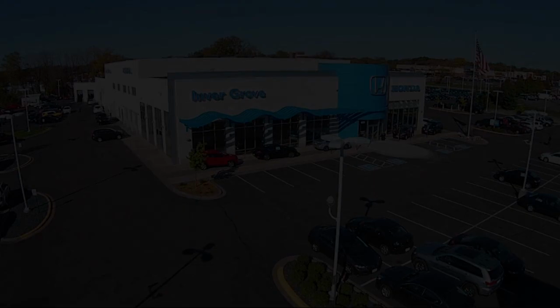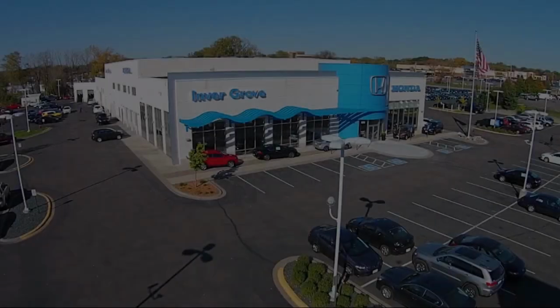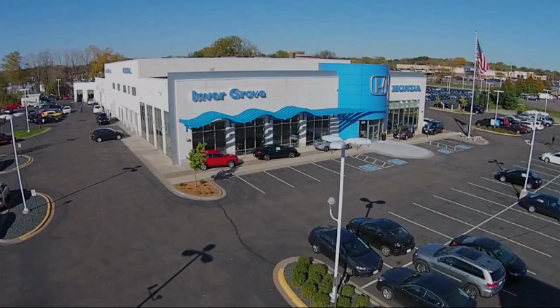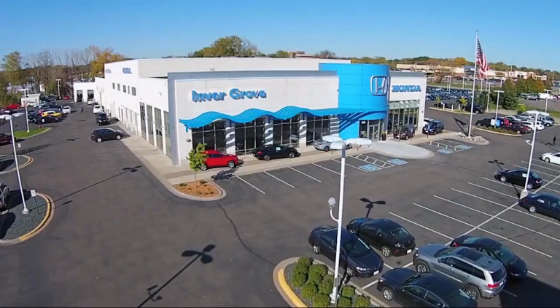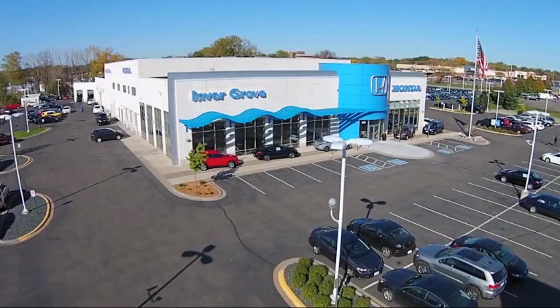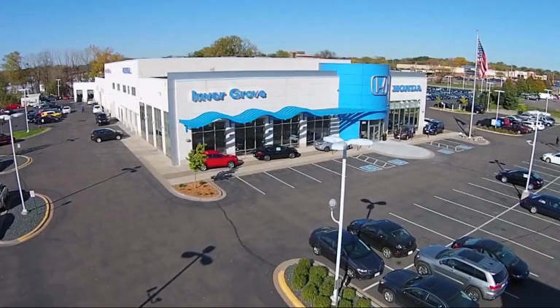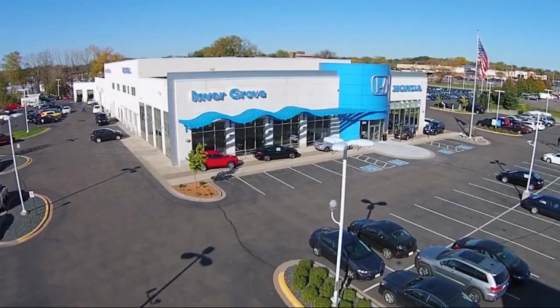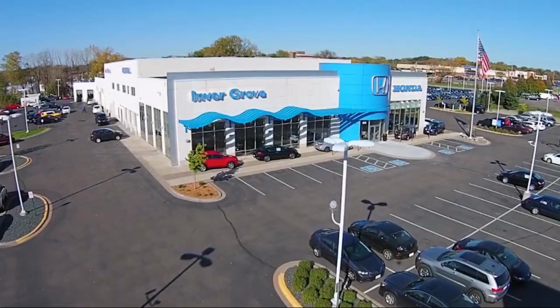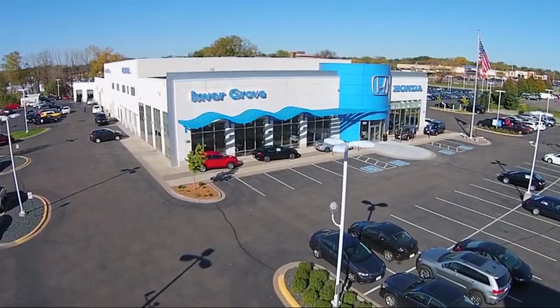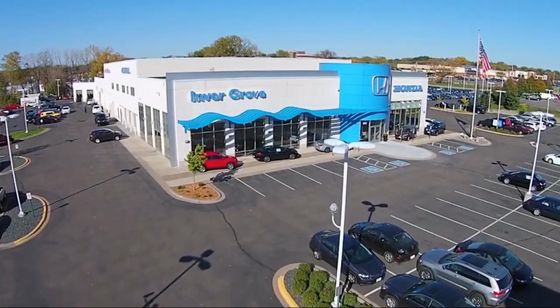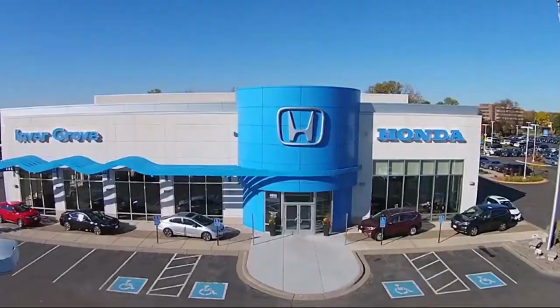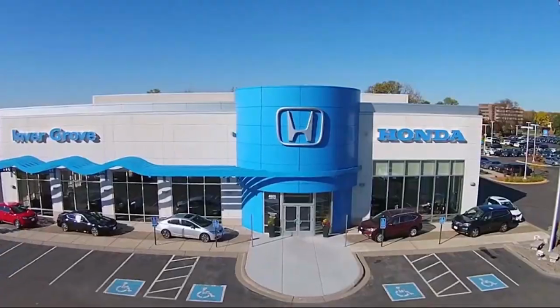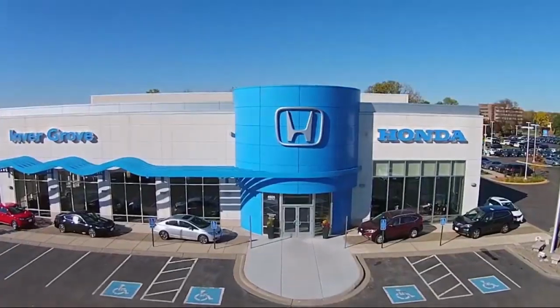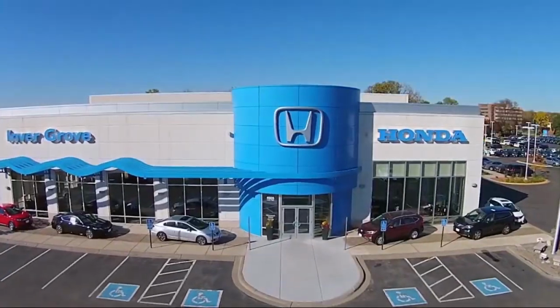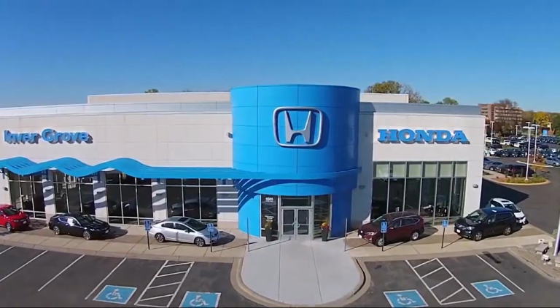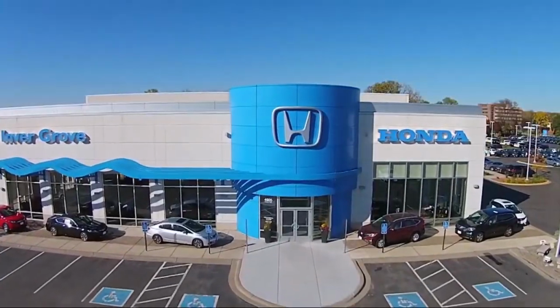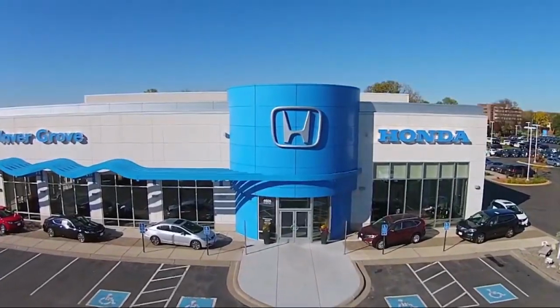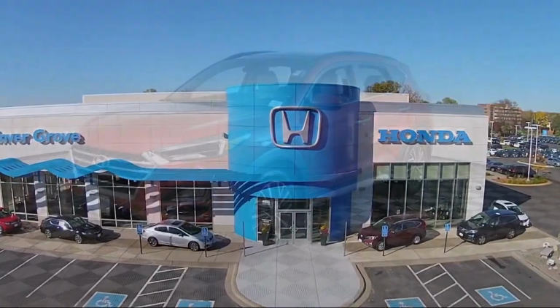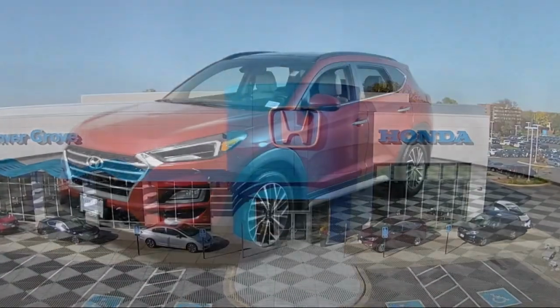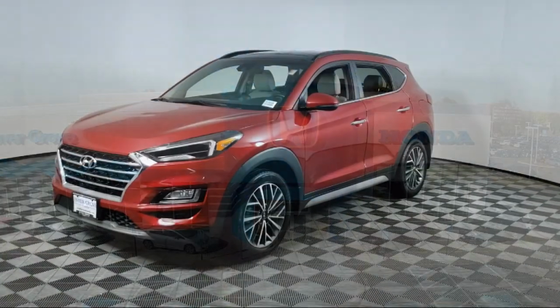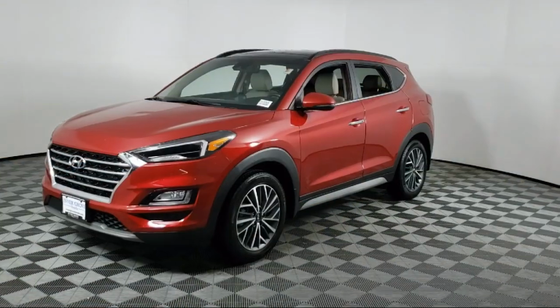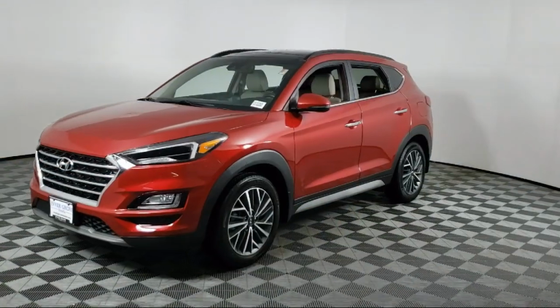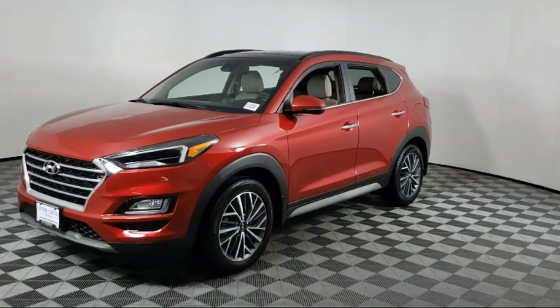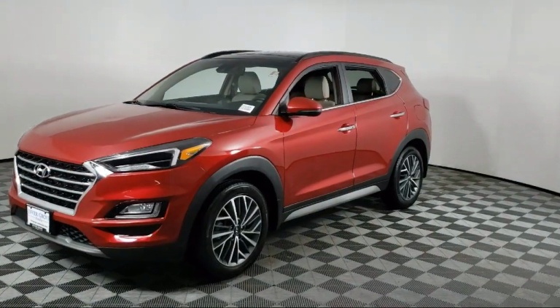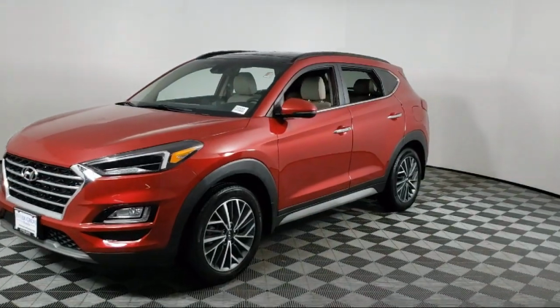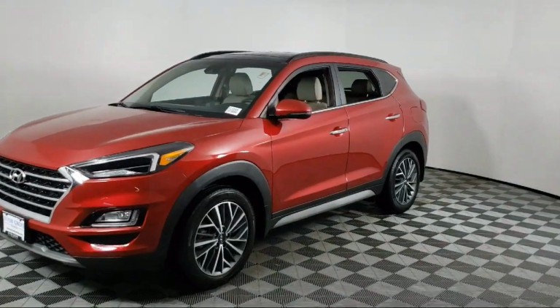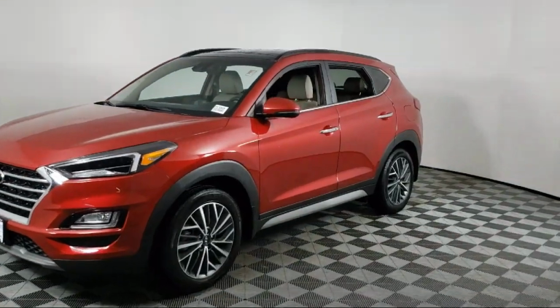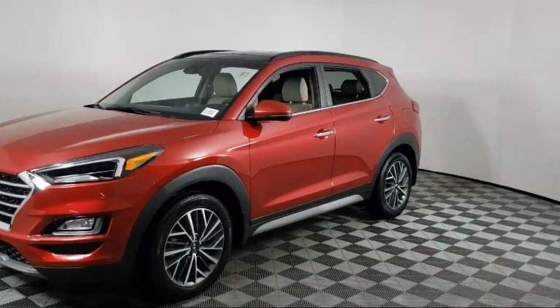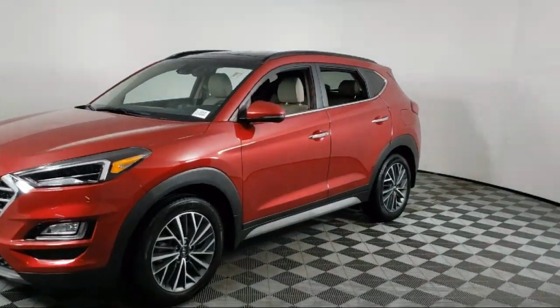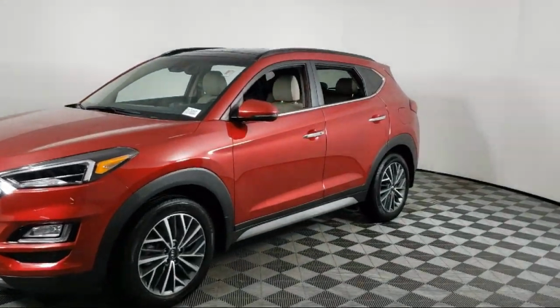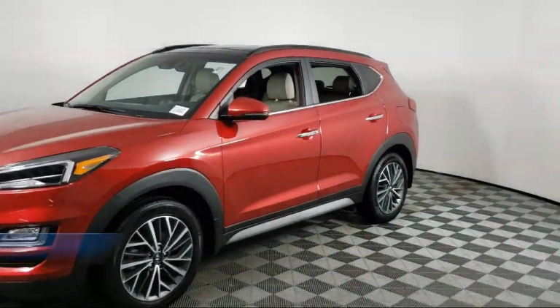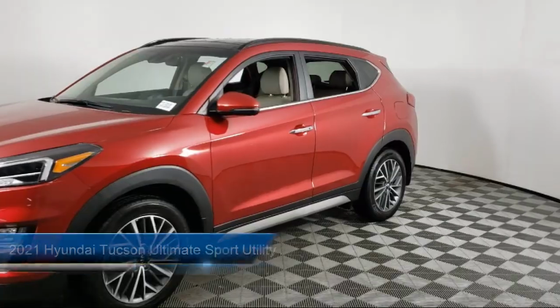Welcome to Invergrove Honda, and here's a look at another one of our great vehicles for sale.